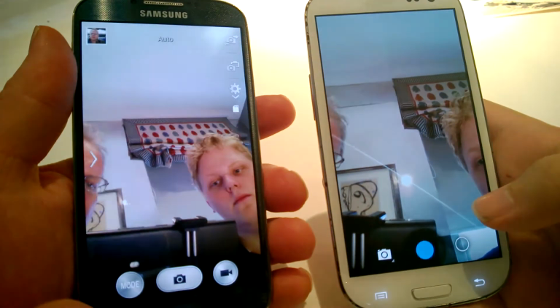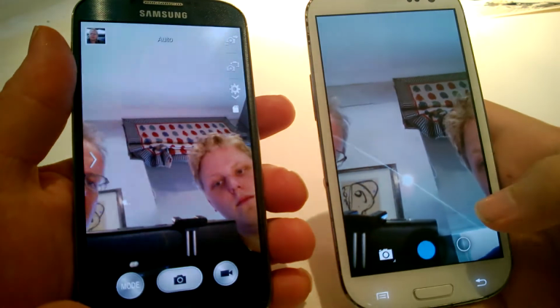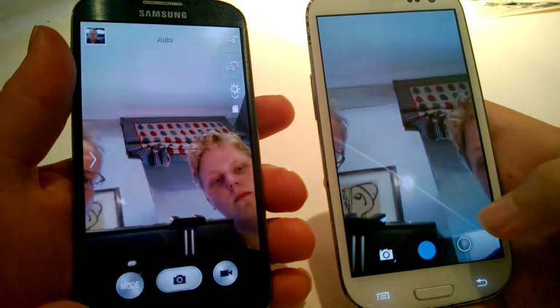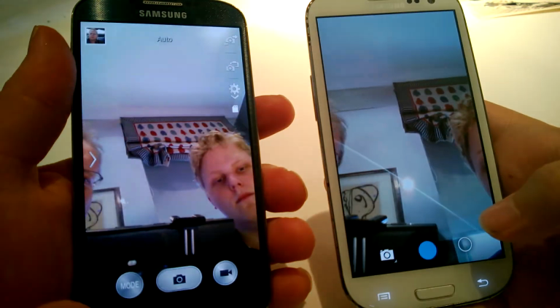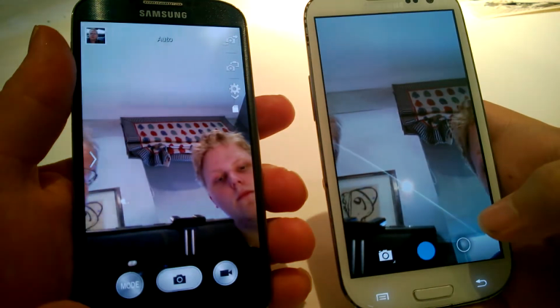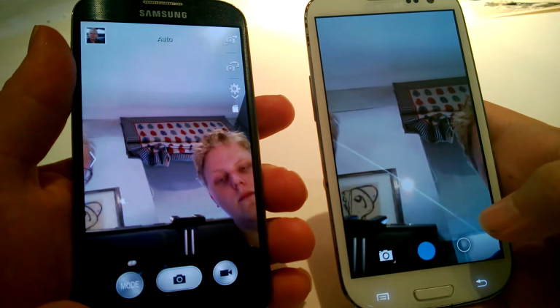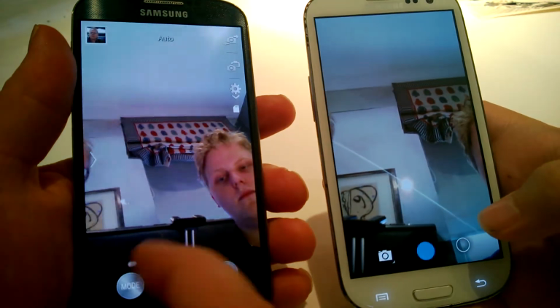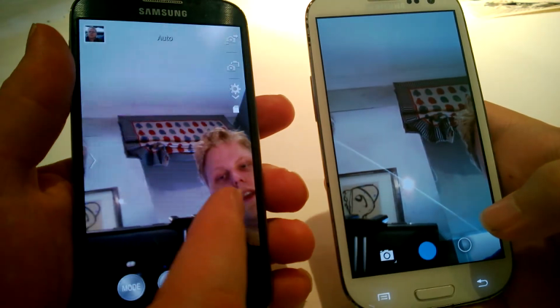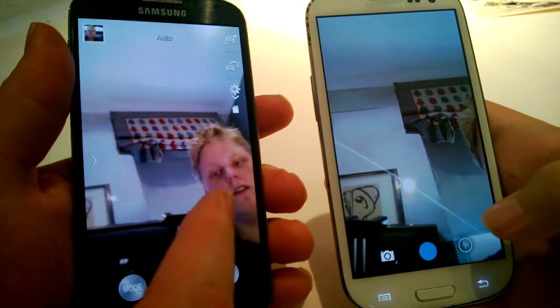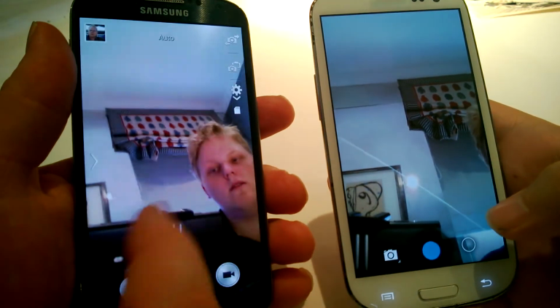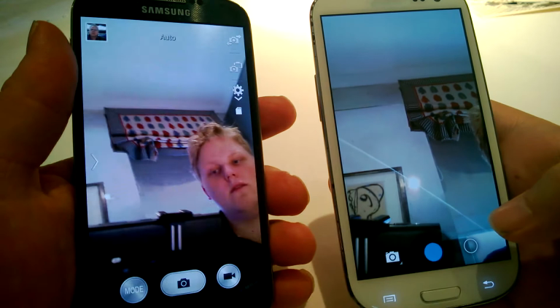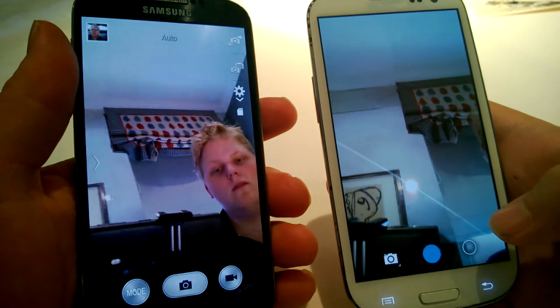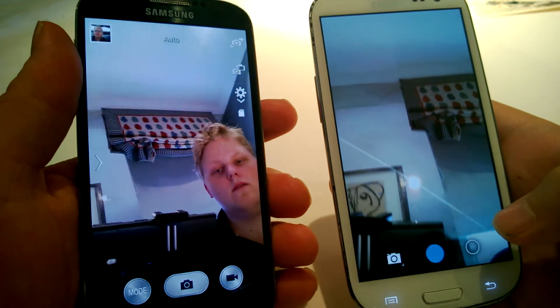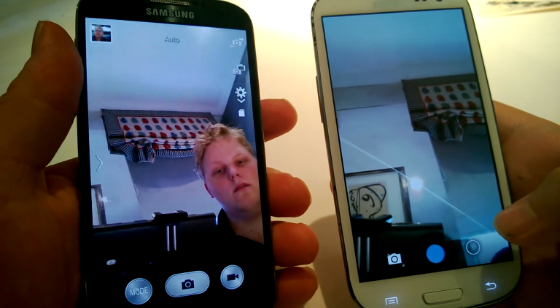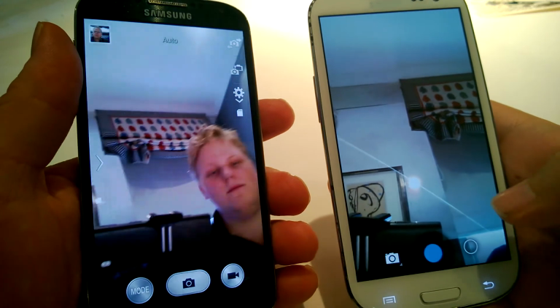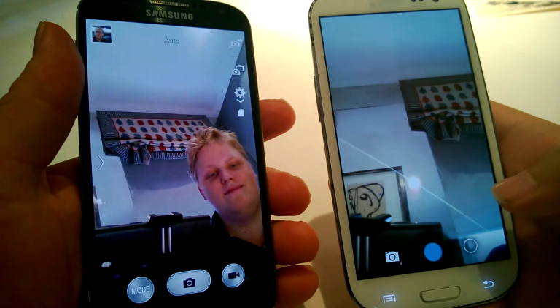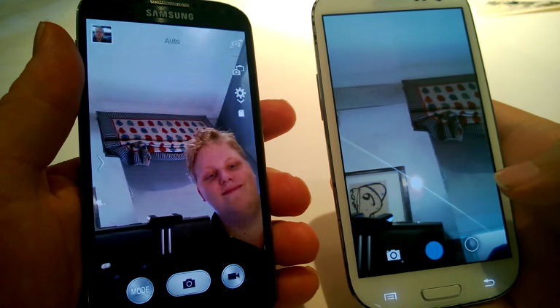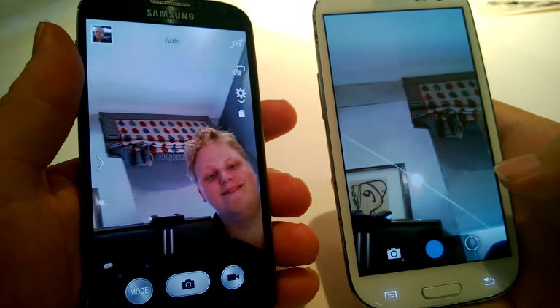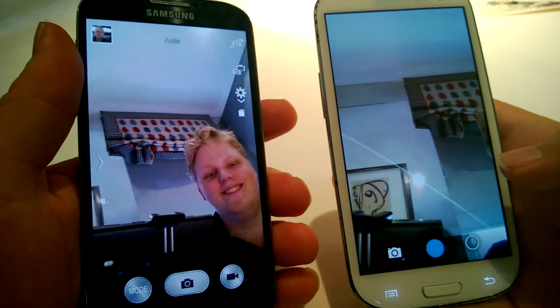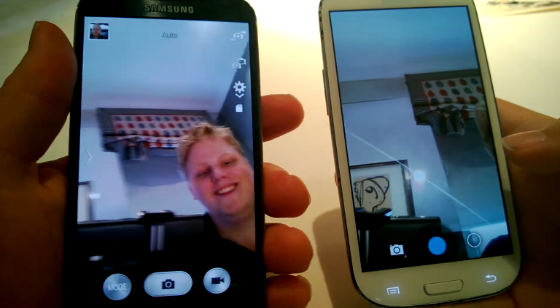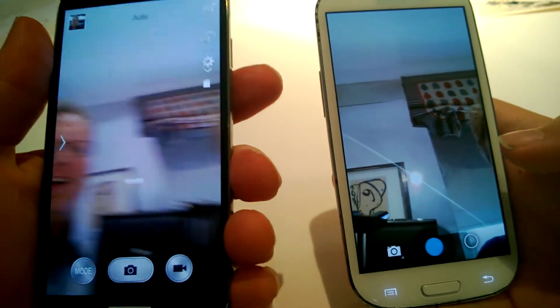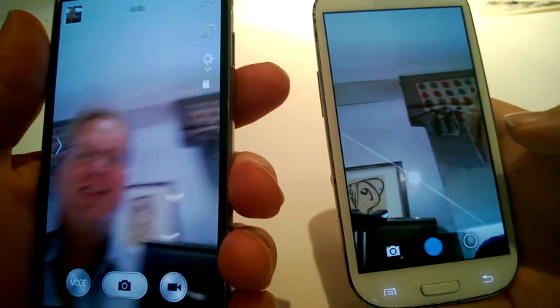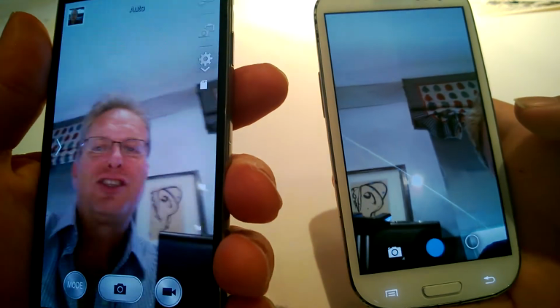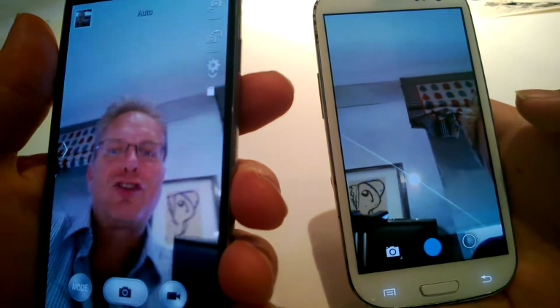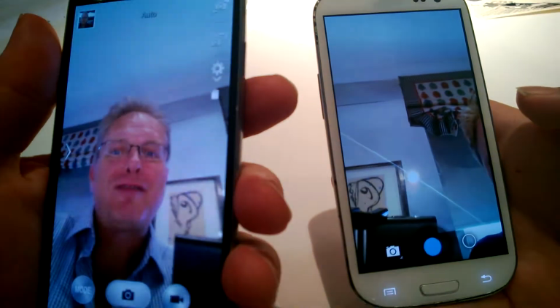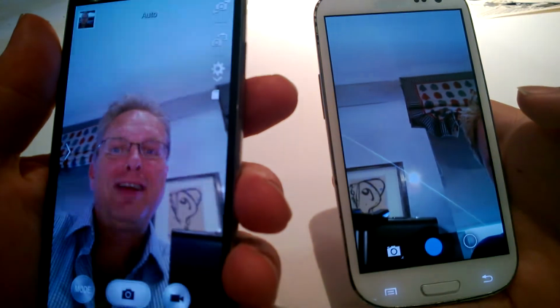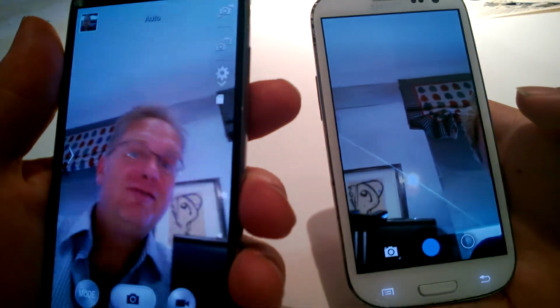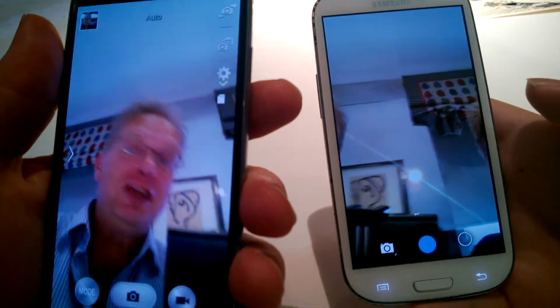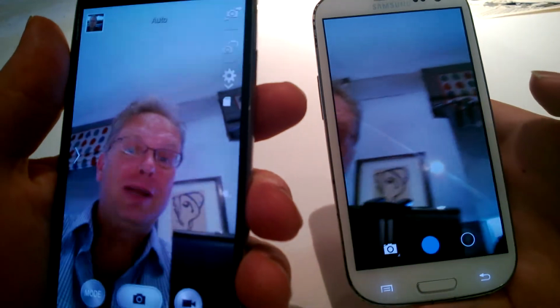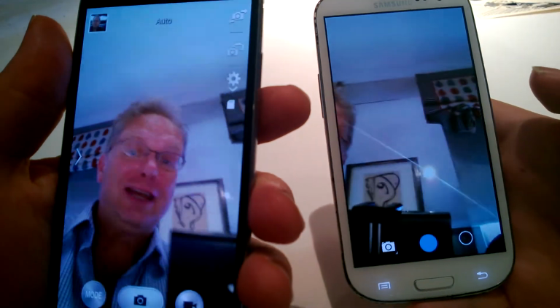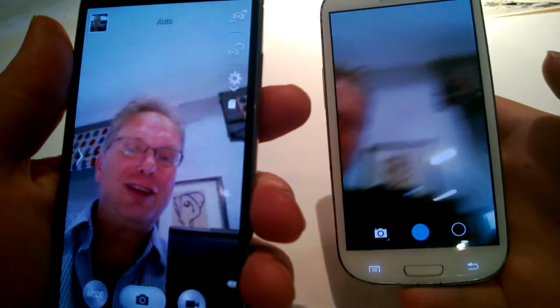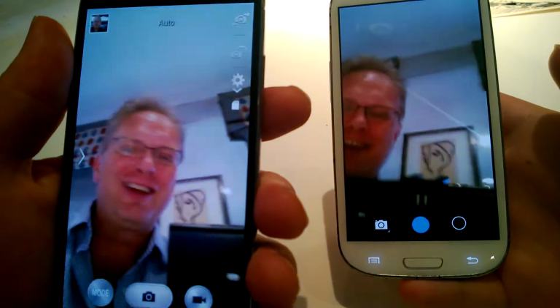Noticeable difference, isn't it? That's Flow there by the way — he's good-looking. This is Trev here. Equally good-looking.